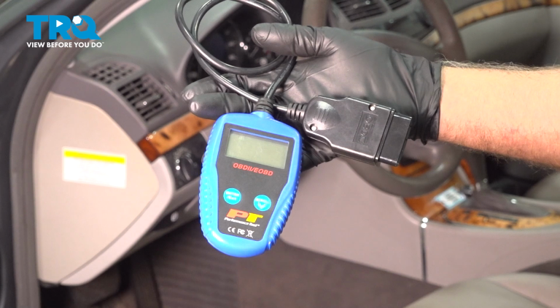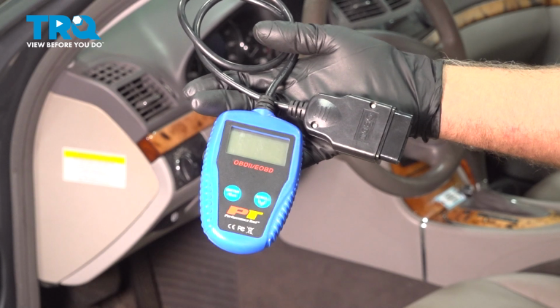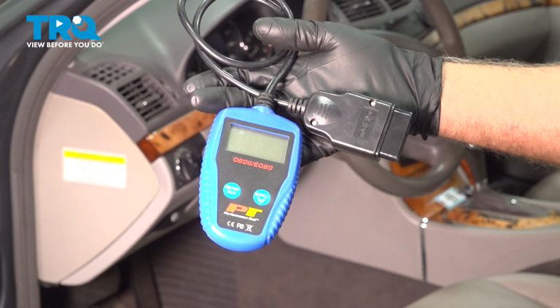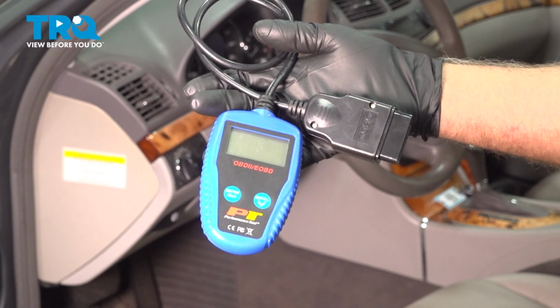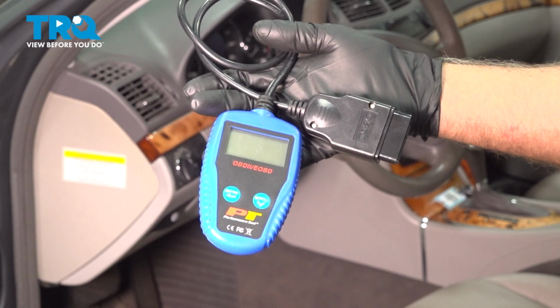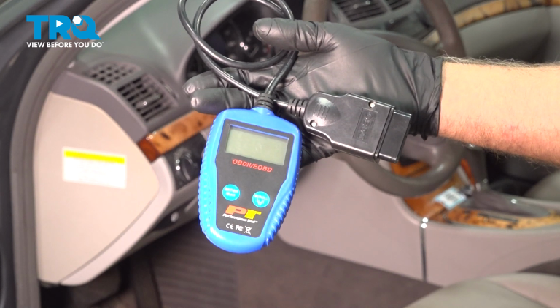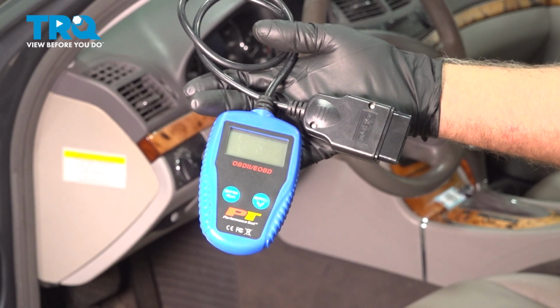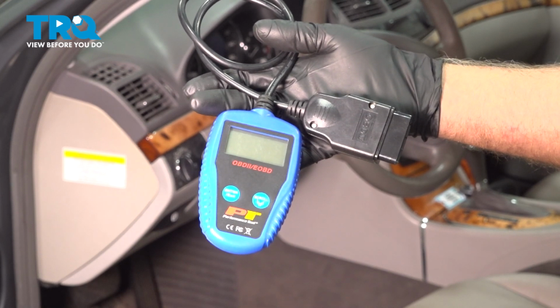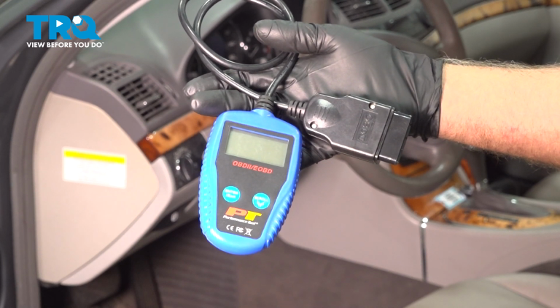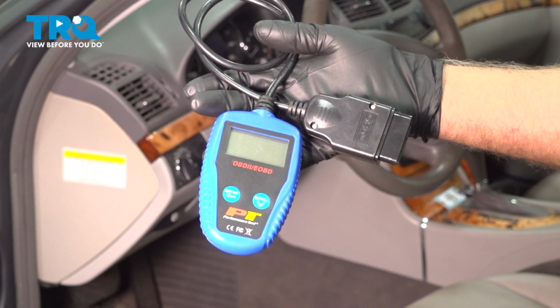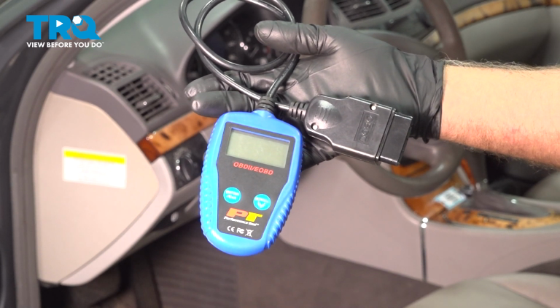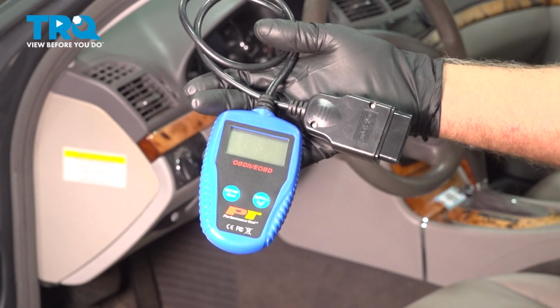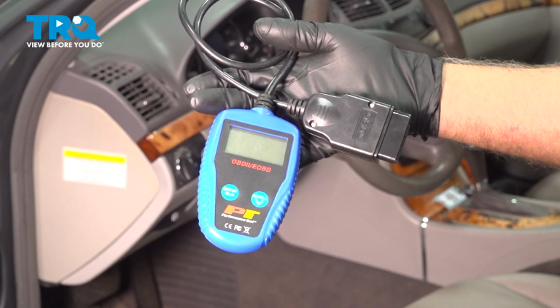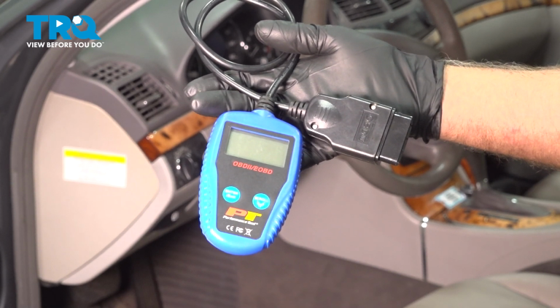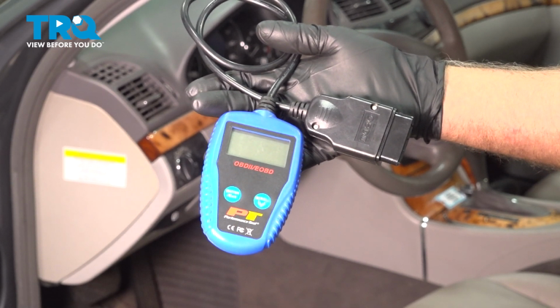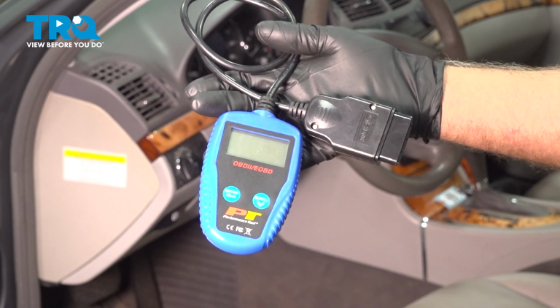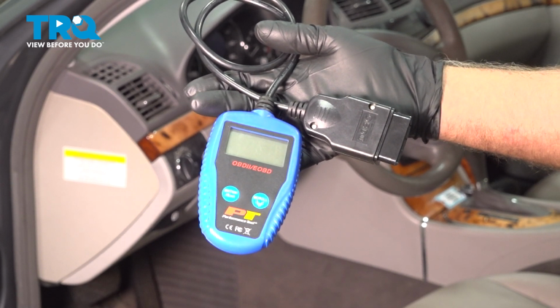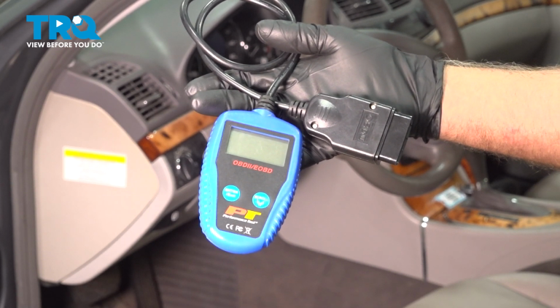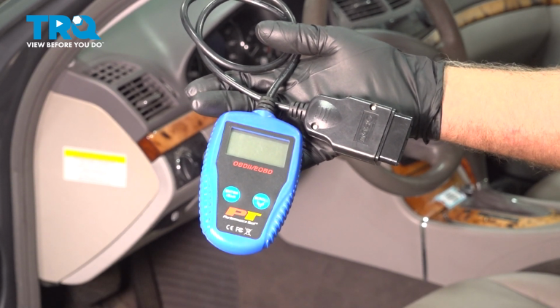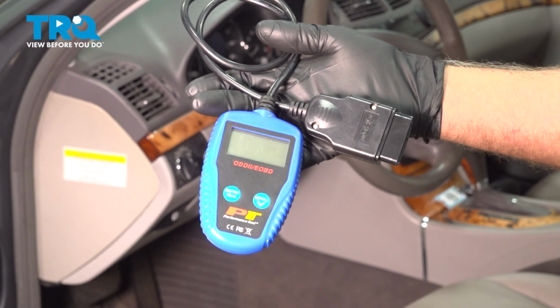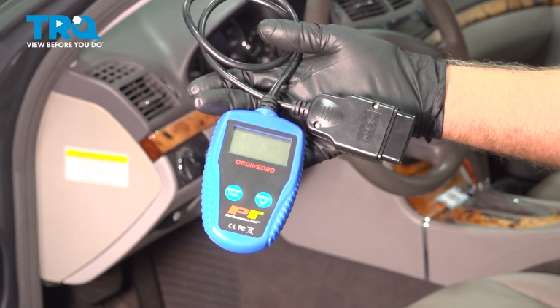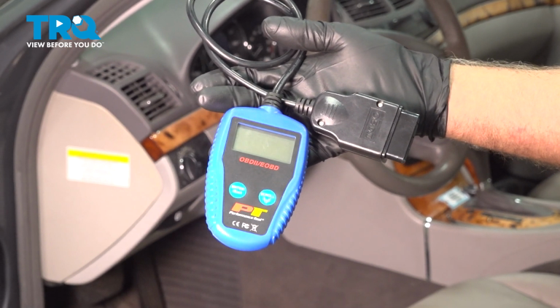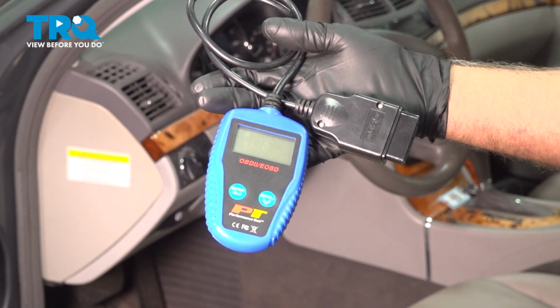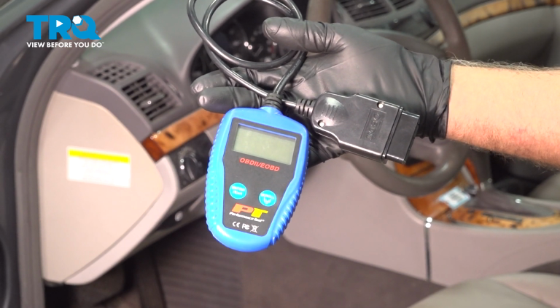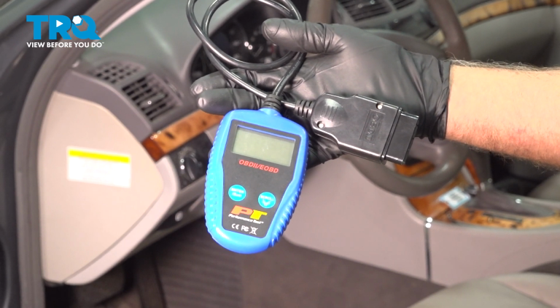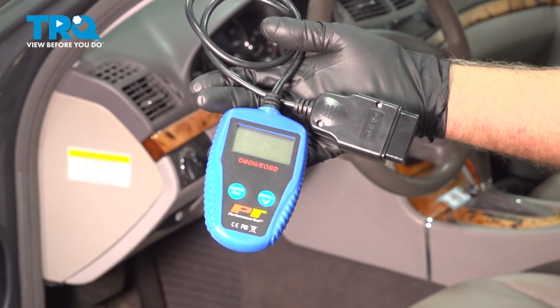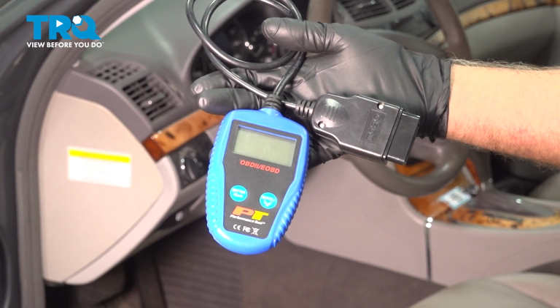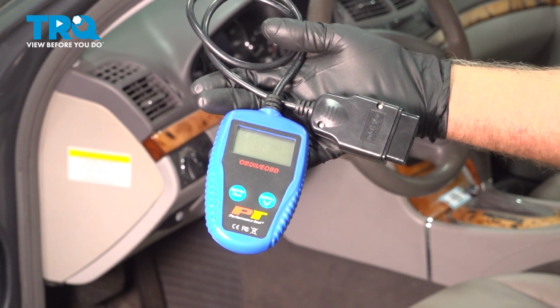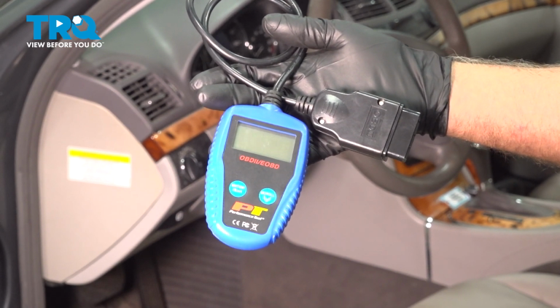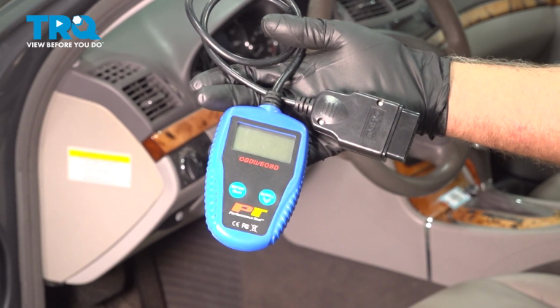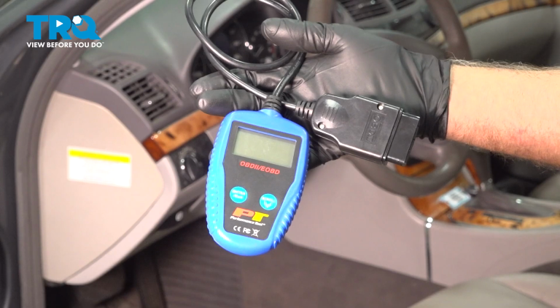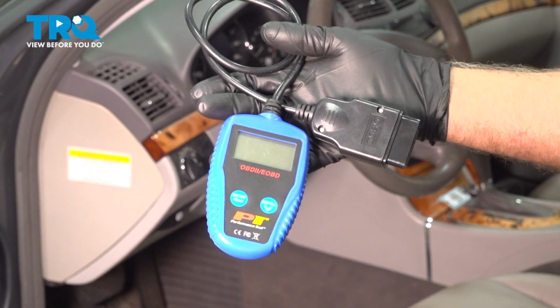In this video, I'm gonna show you how to use this OBD-II diagnostic scan tool. Let's get into it.